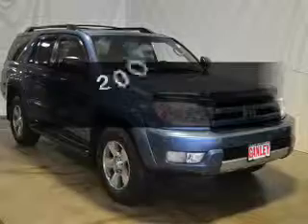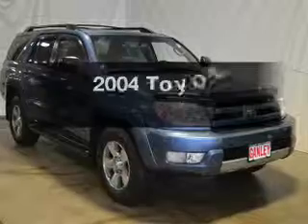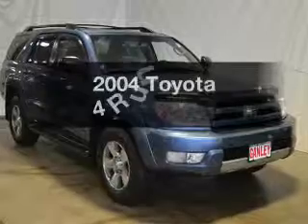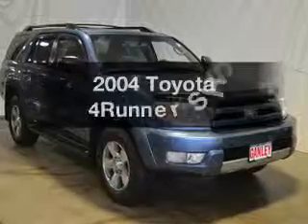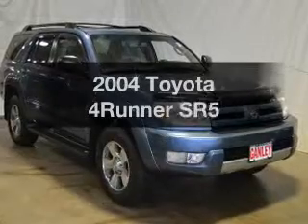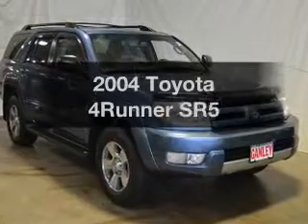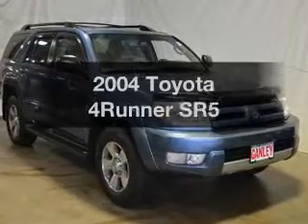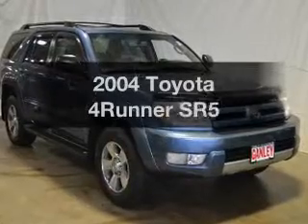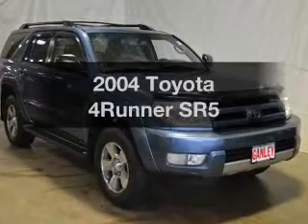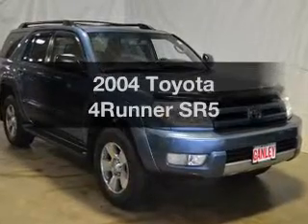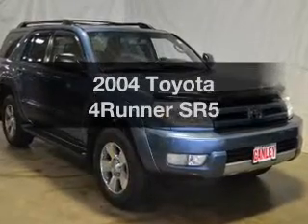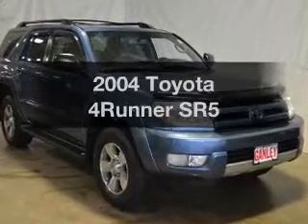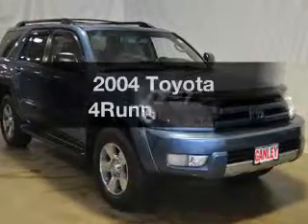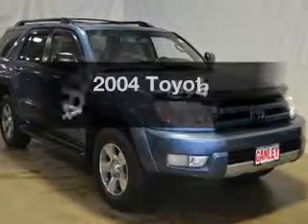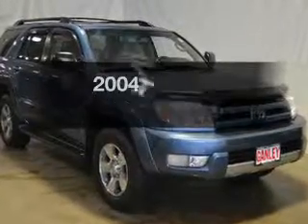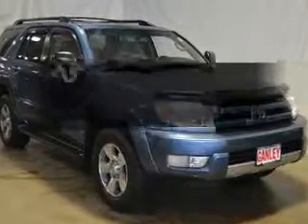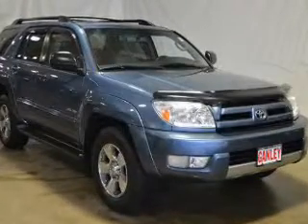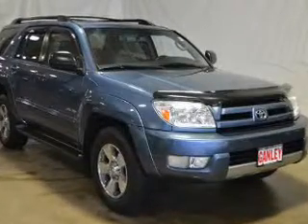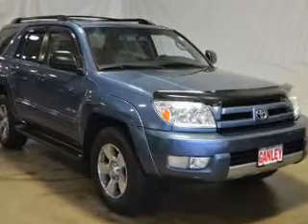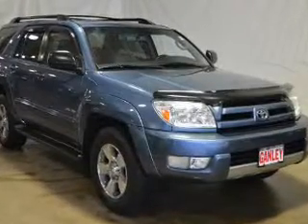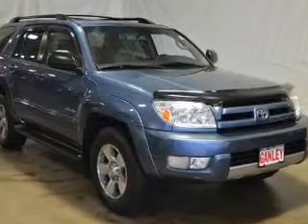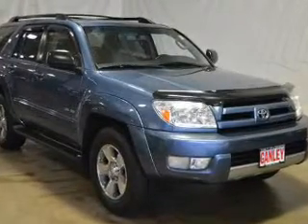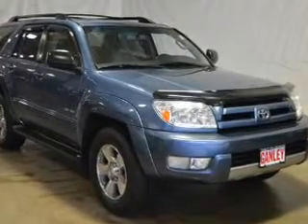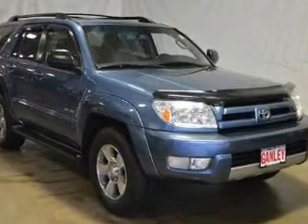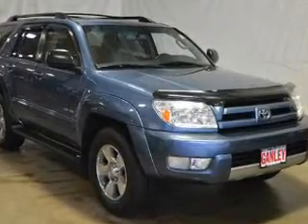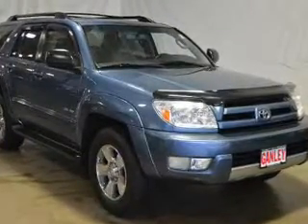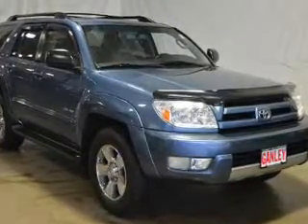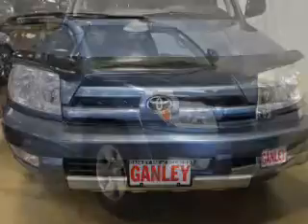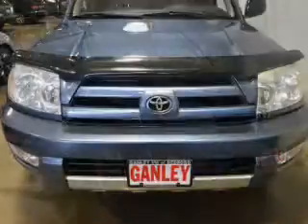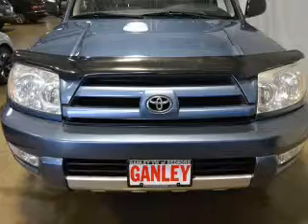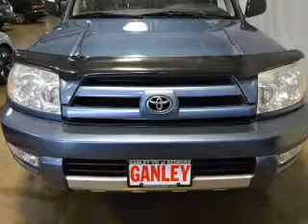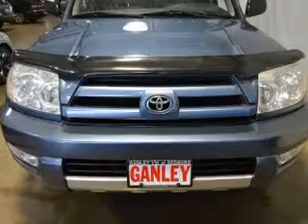Presenting the 2004 Toyota 4Runner. Find everything you want in a ride under one roof.